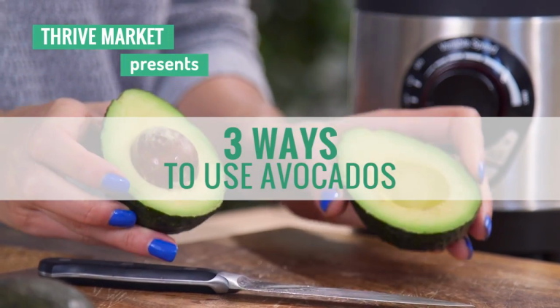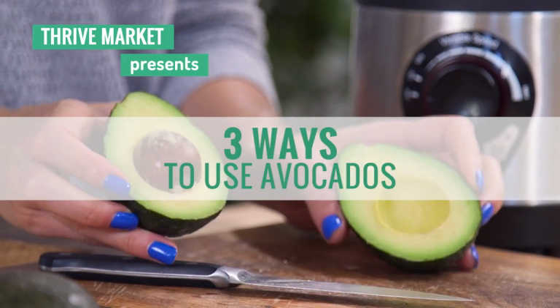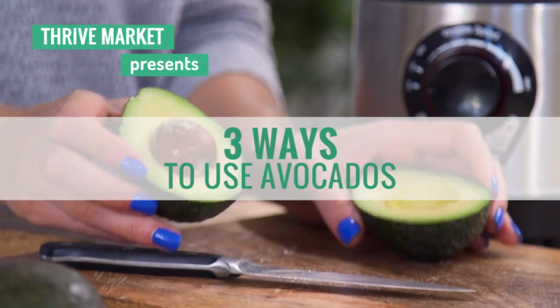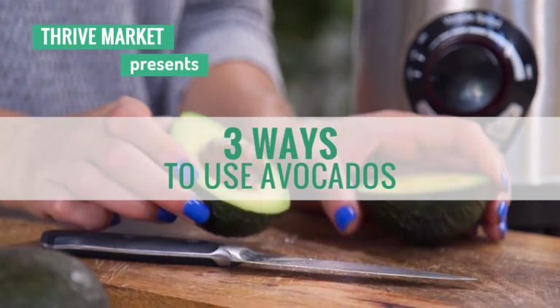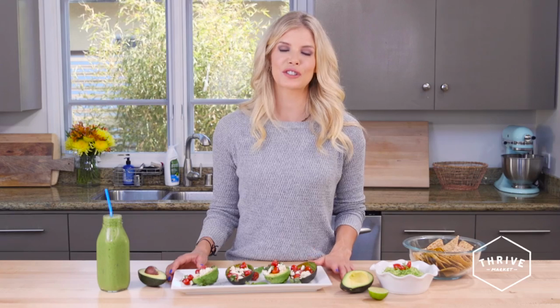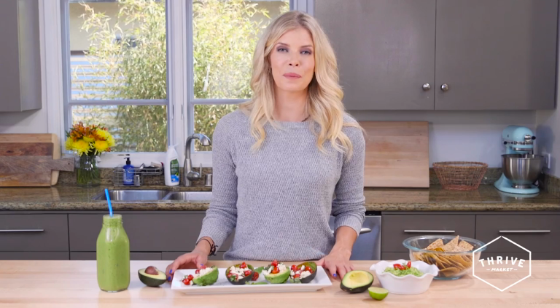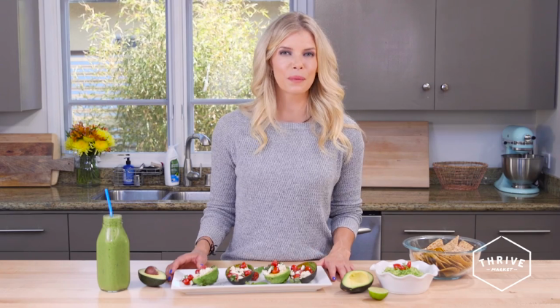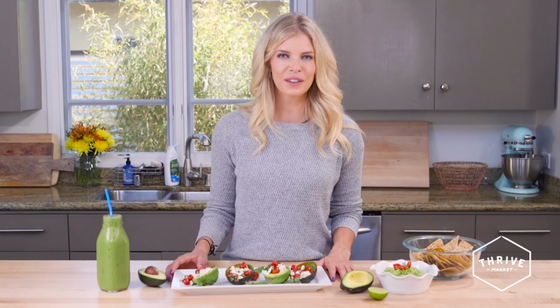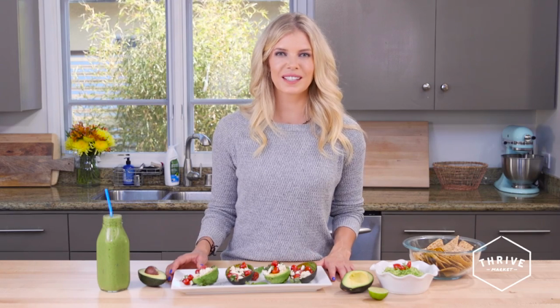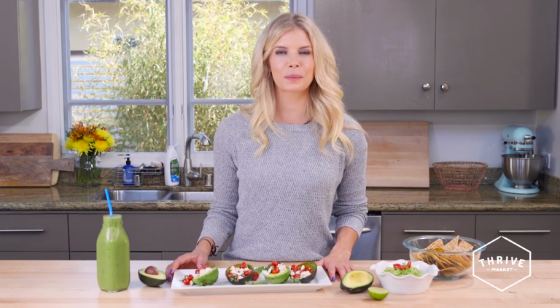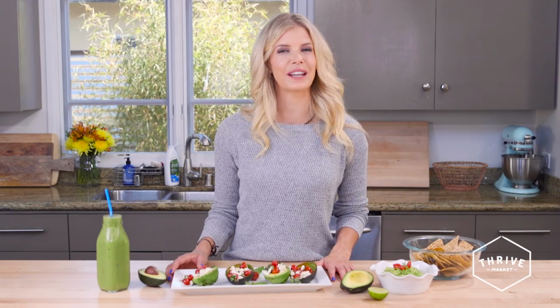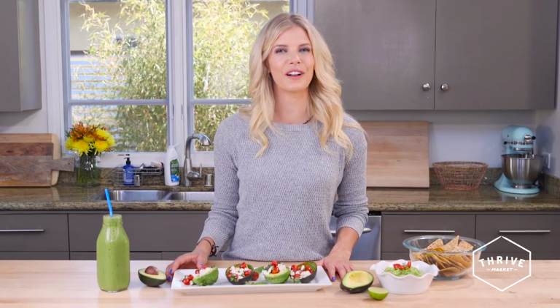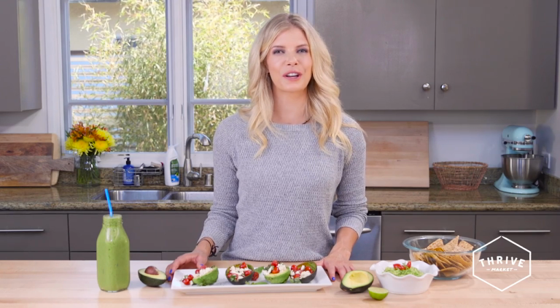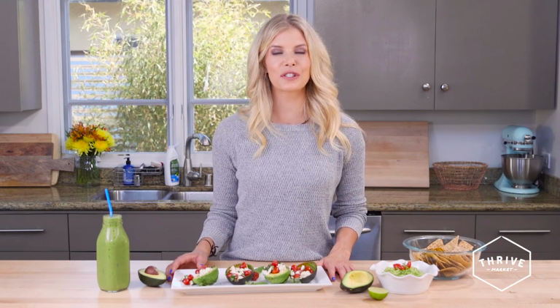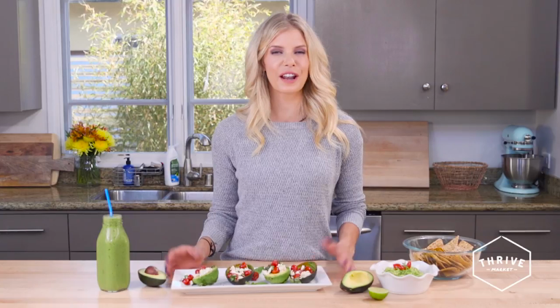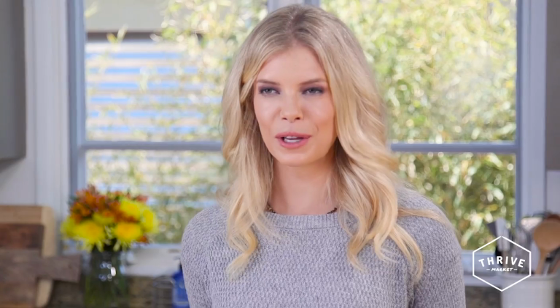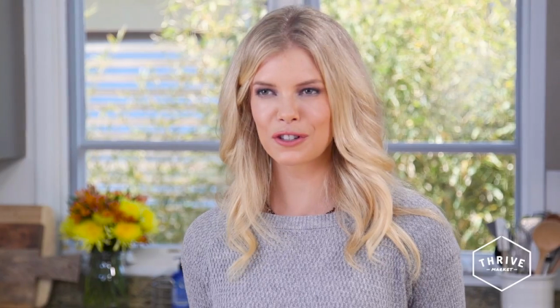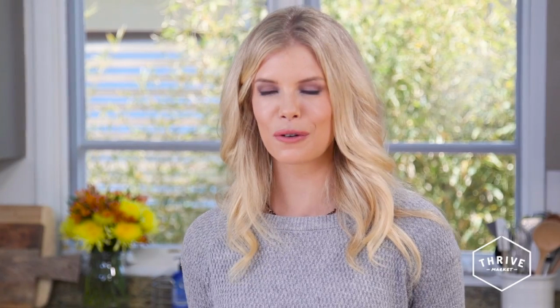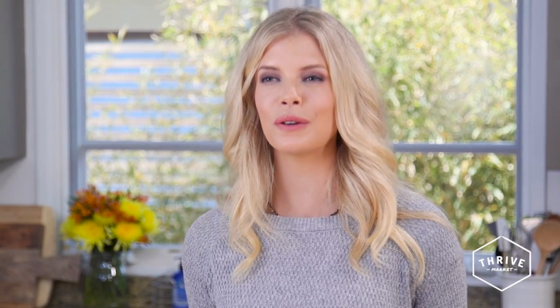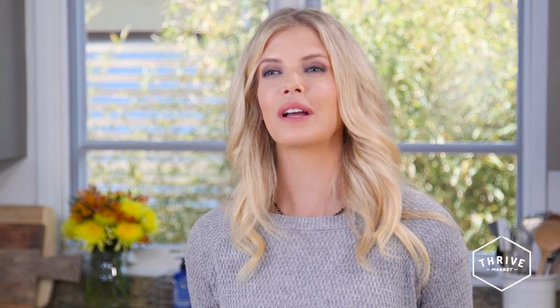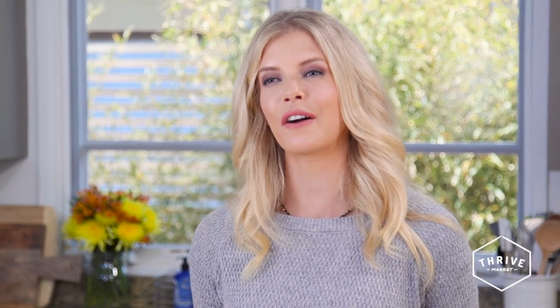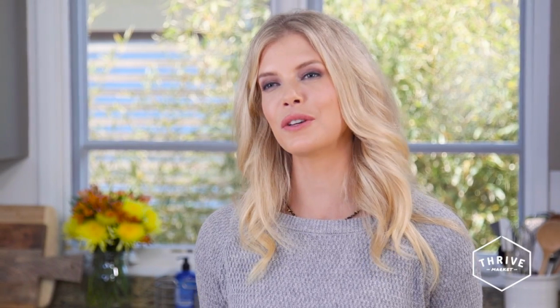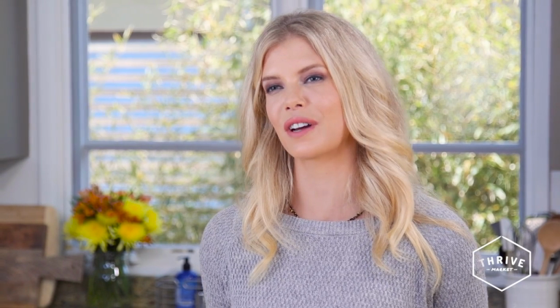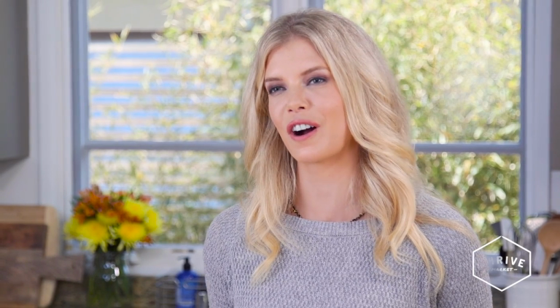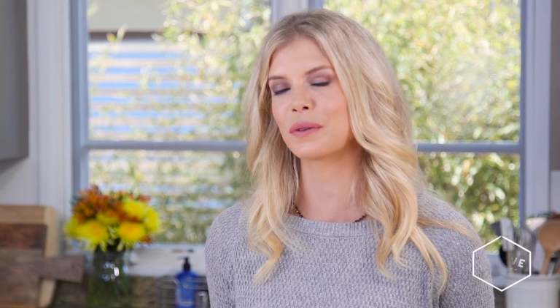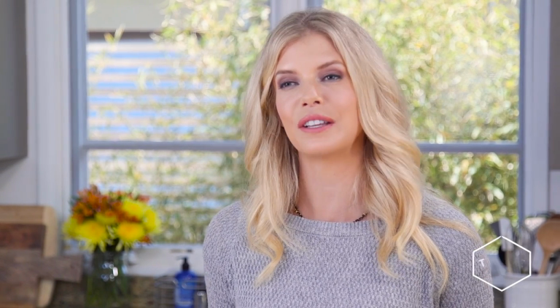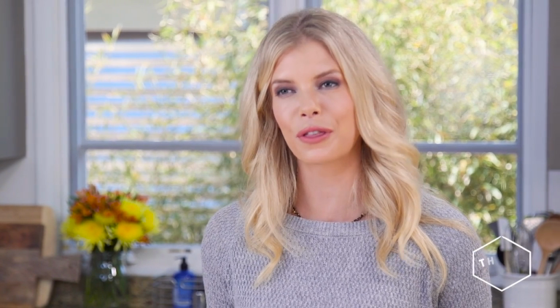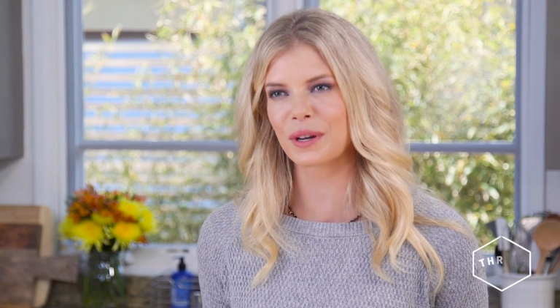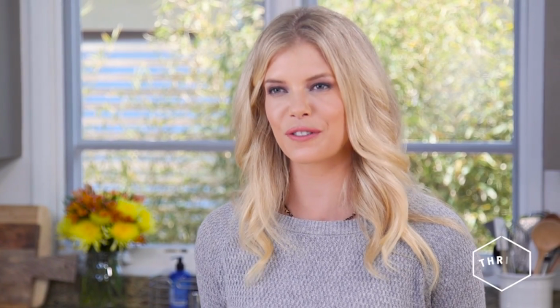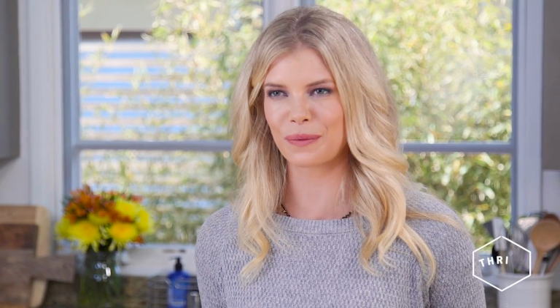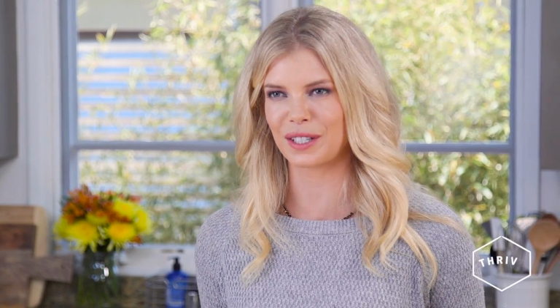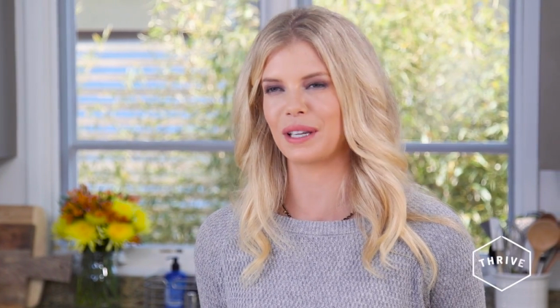Hi, I'm Nikki Sharp. I'm a wellness expert and health coach and I'm here to show you how to use avocados in three different recipes.